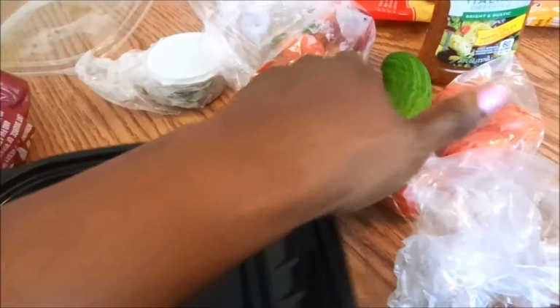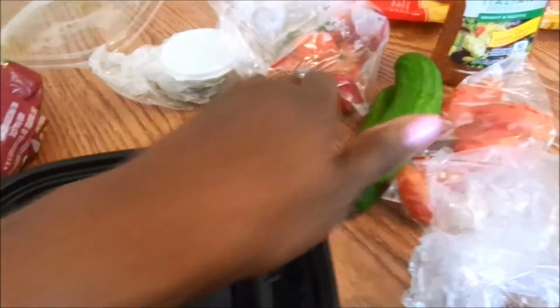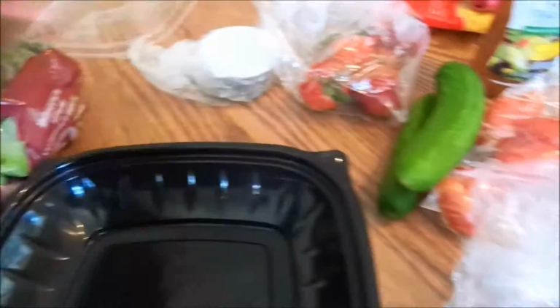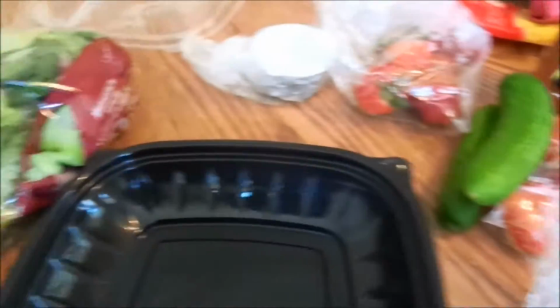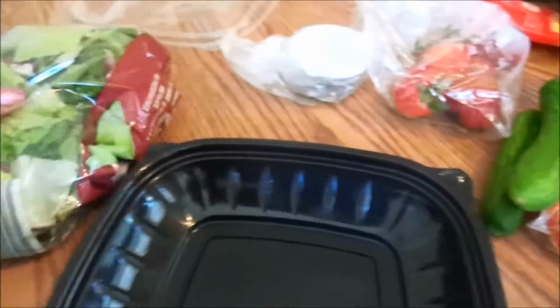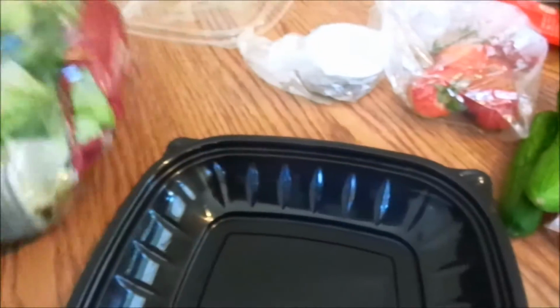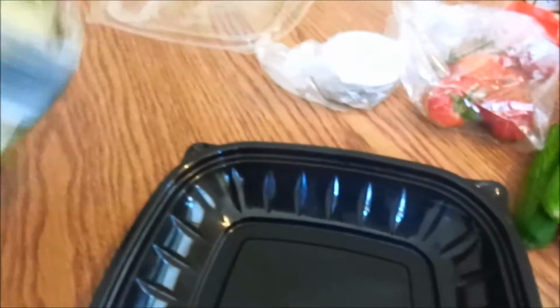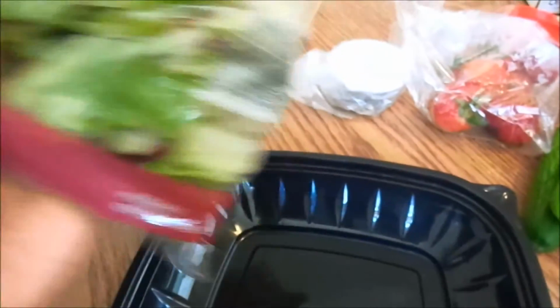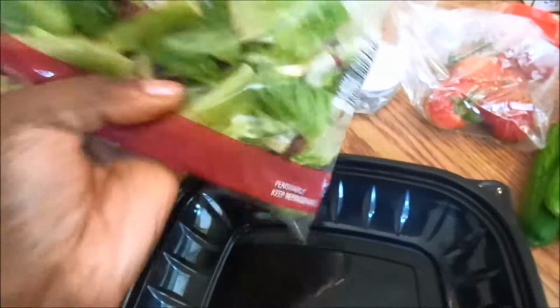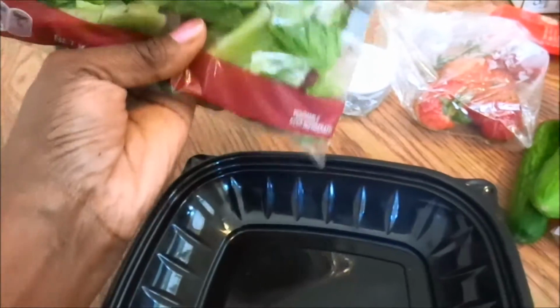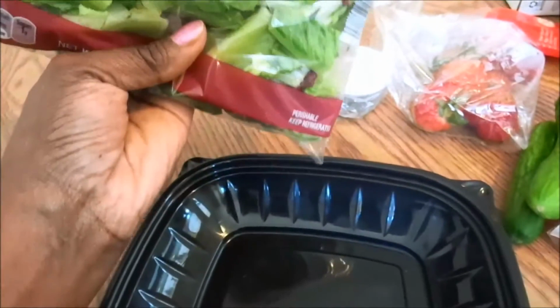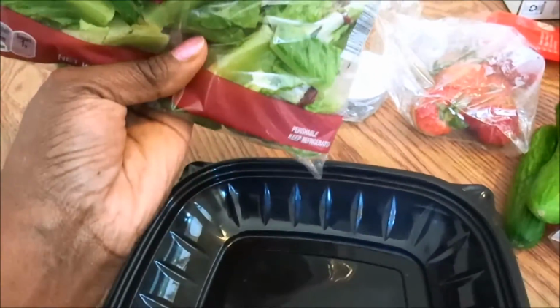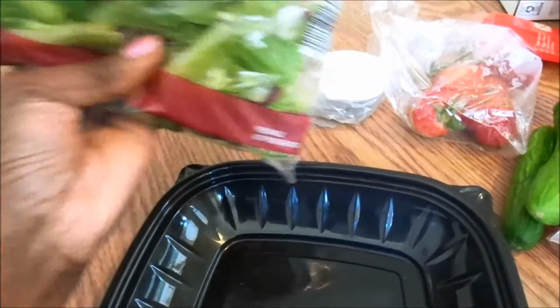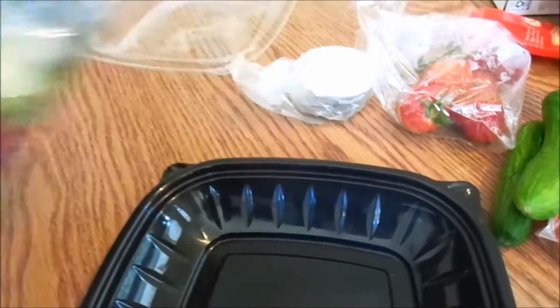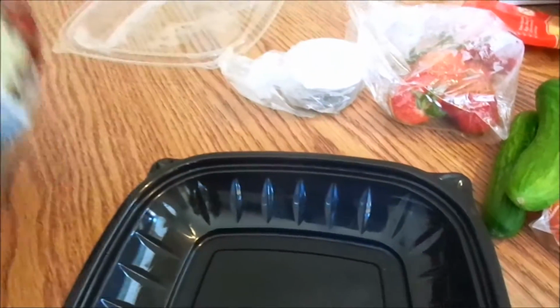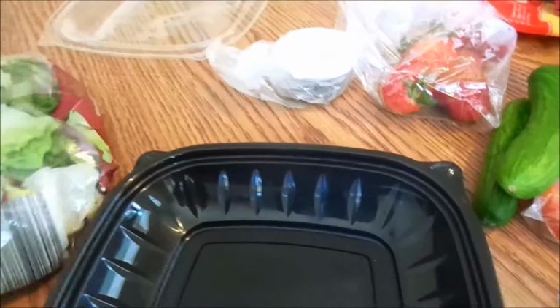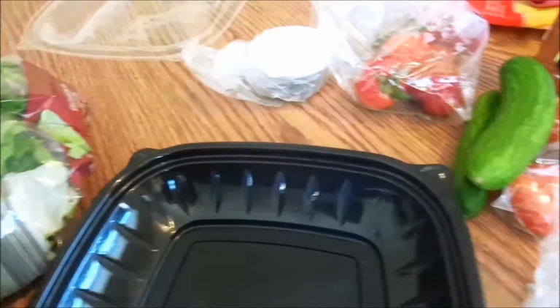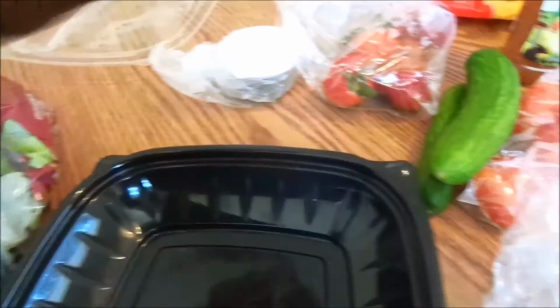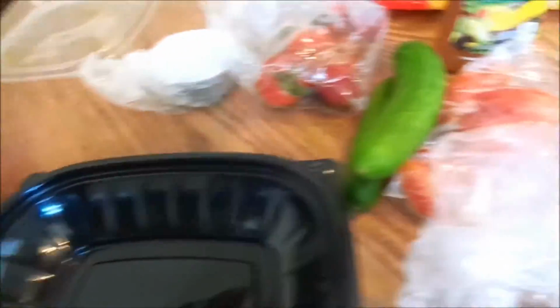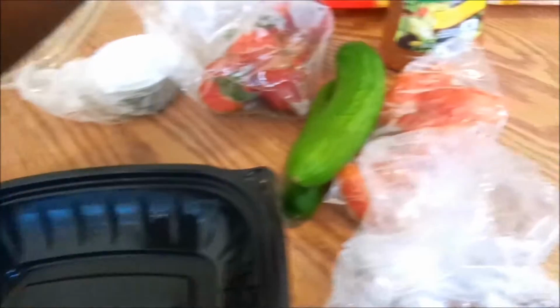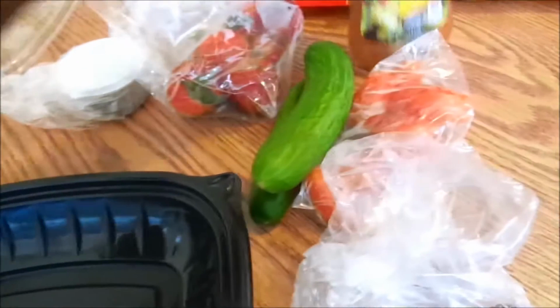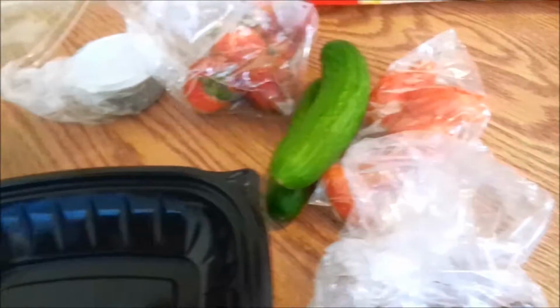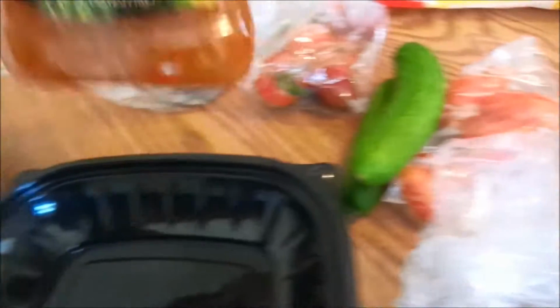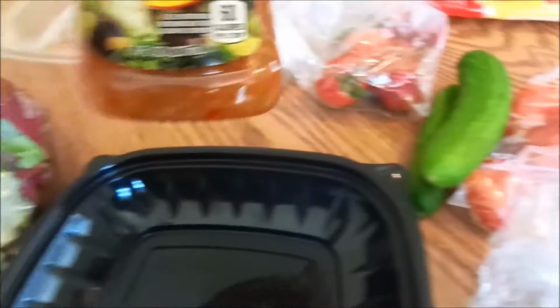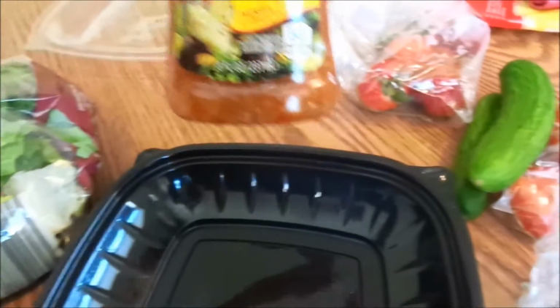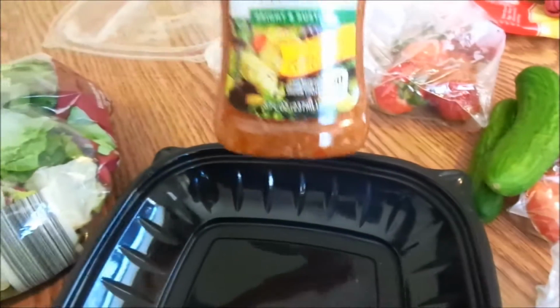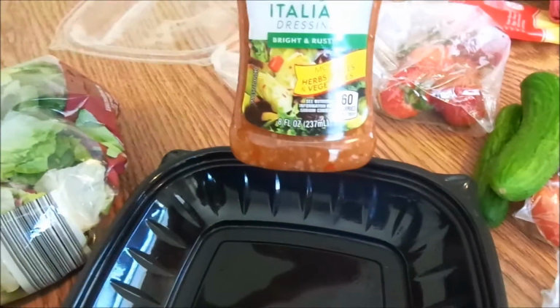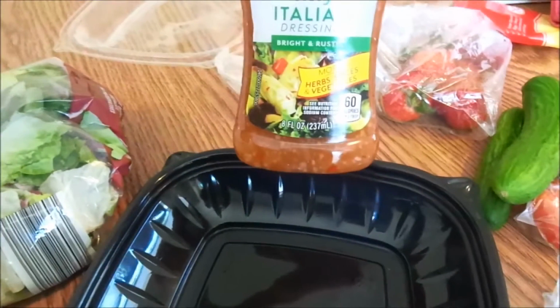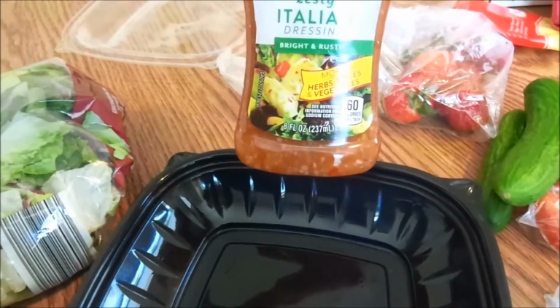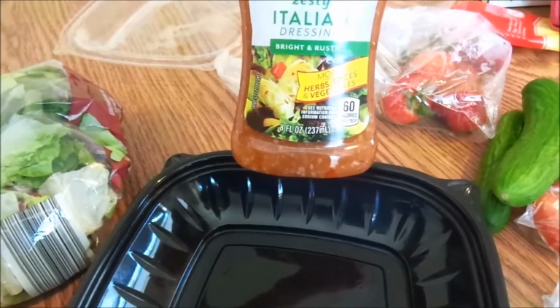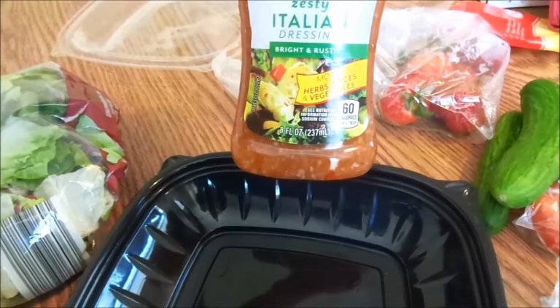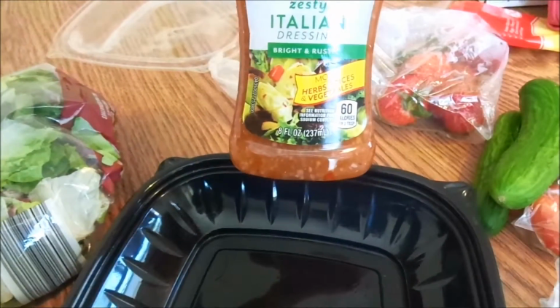I keep my lettuce in the bag, and I have my Italian dressing here that I generally keep at work.